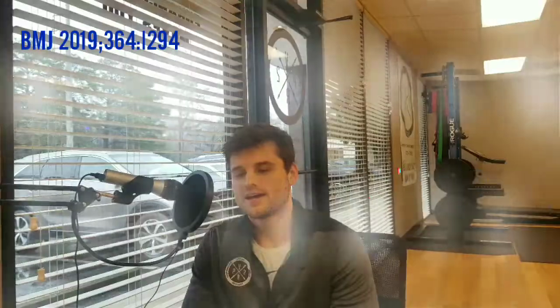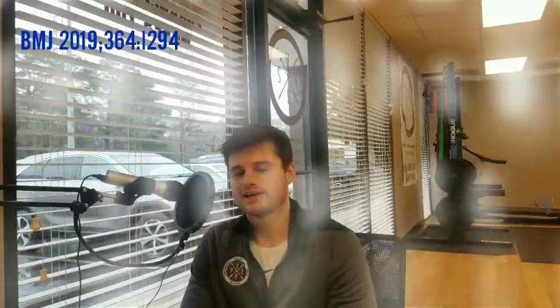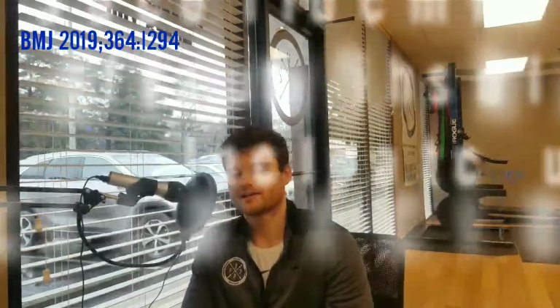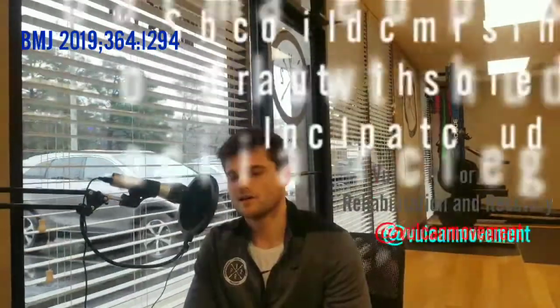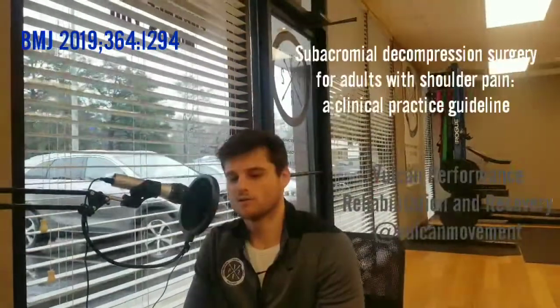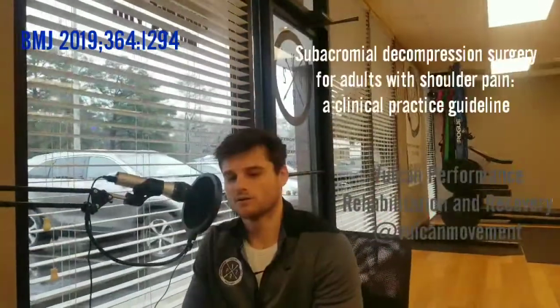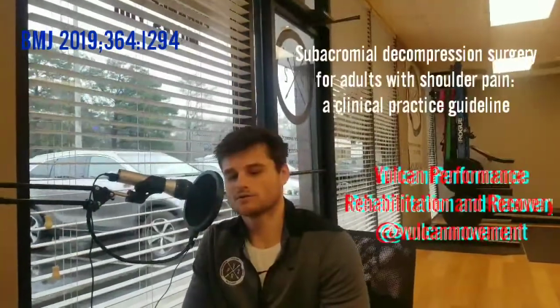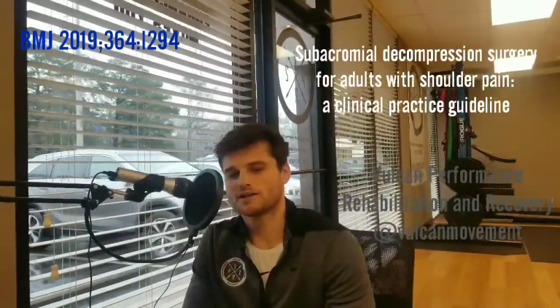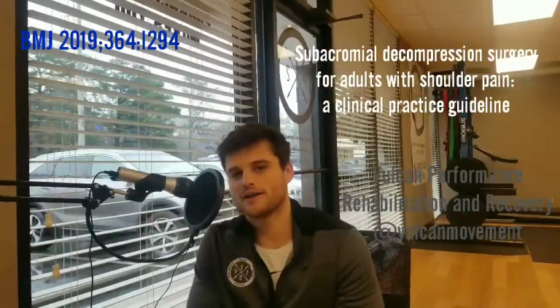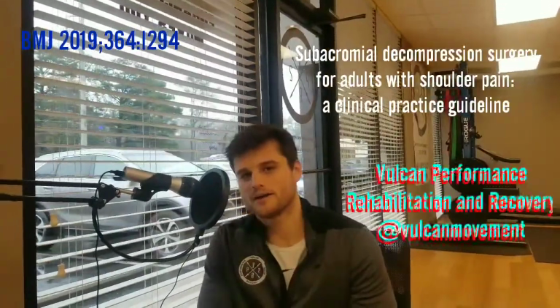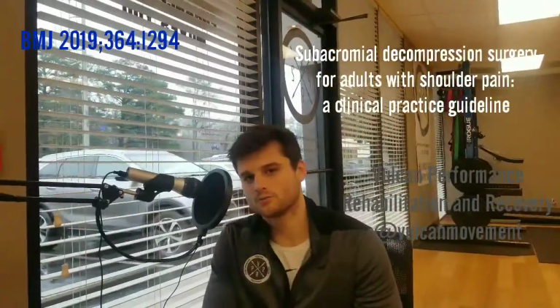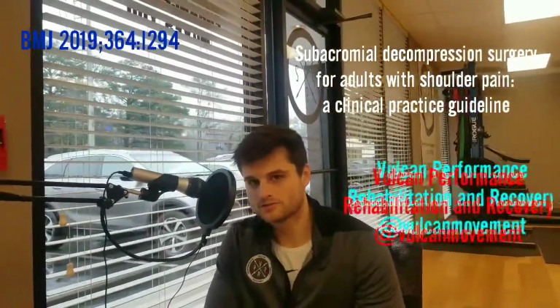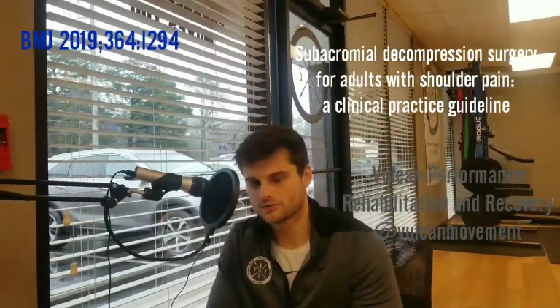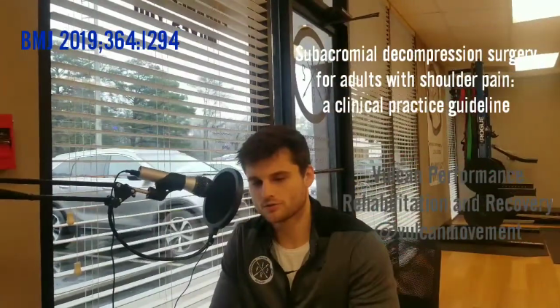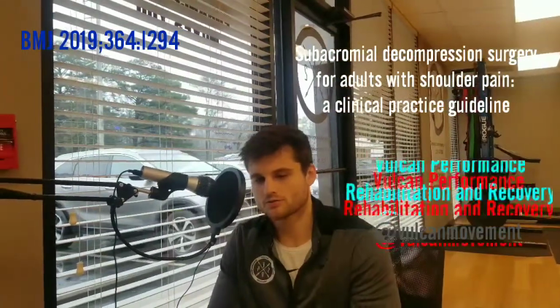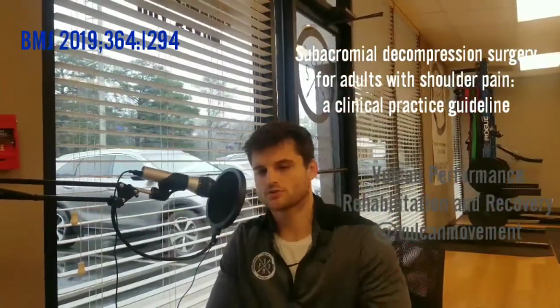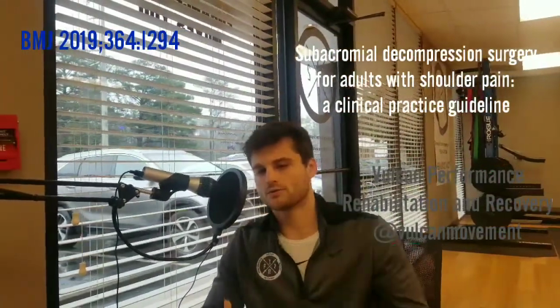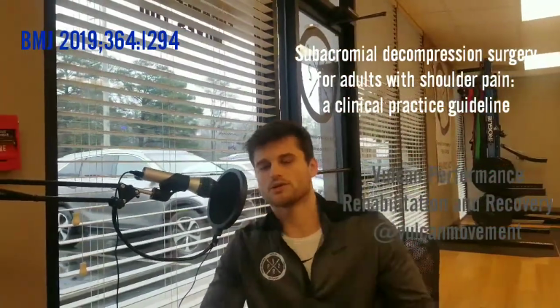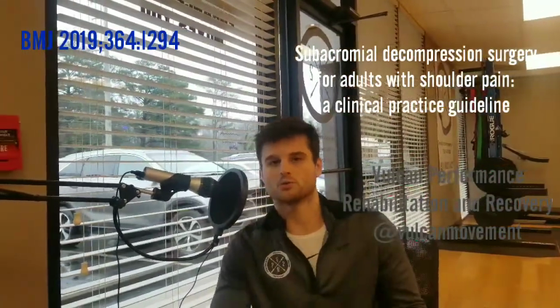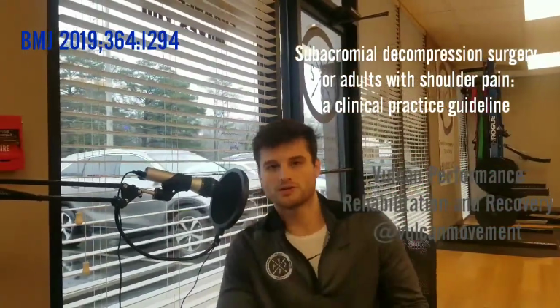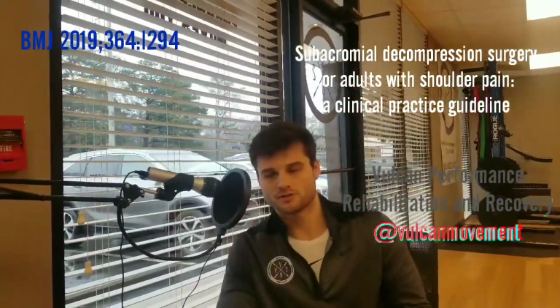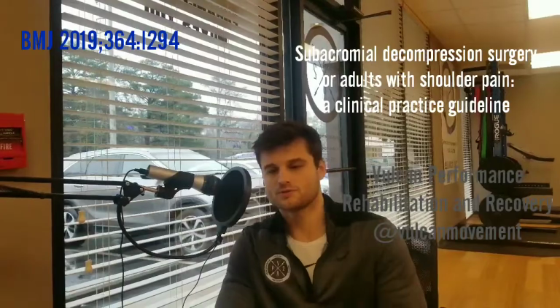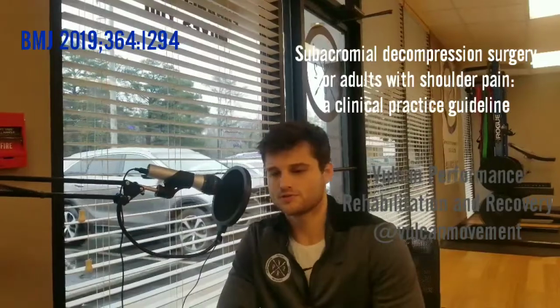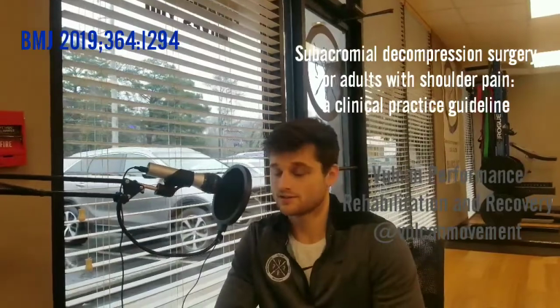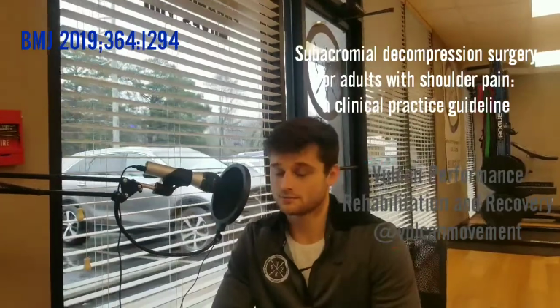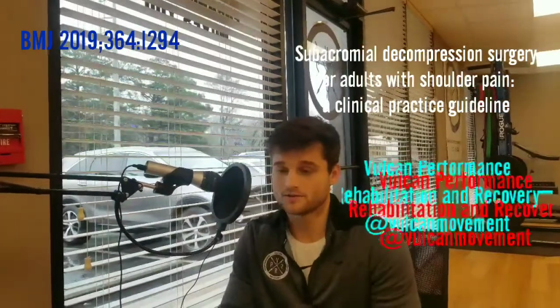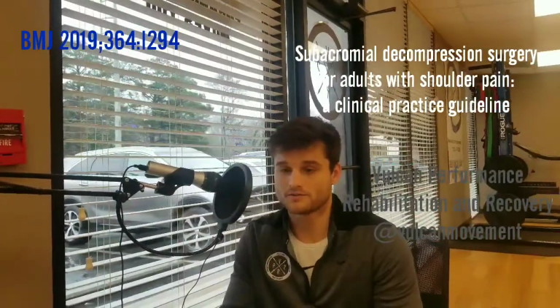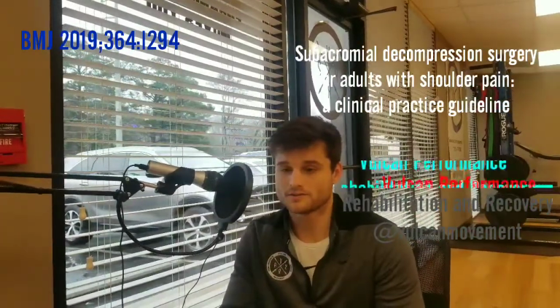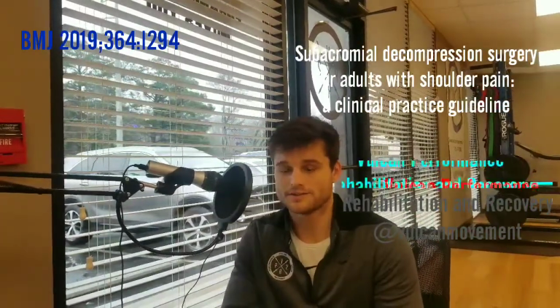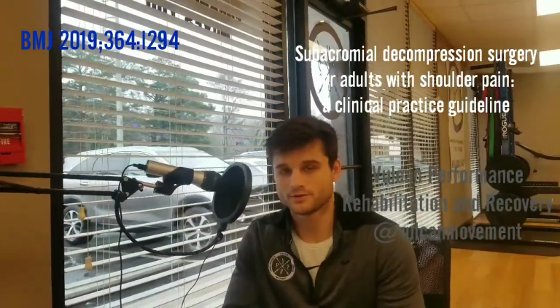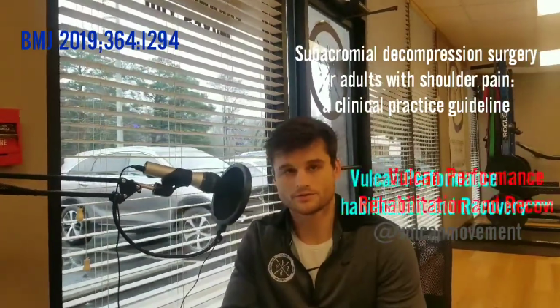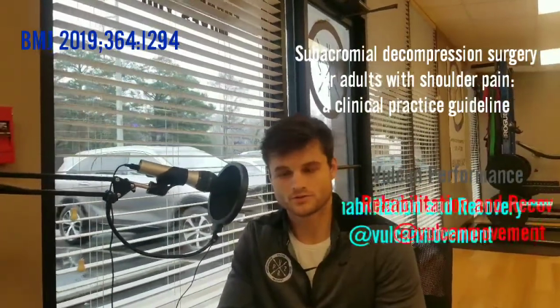Hey guys, talking today about some research we've come across. We're going to start posting a lot more research that we've seen, because I believe everything should be data and research driven.